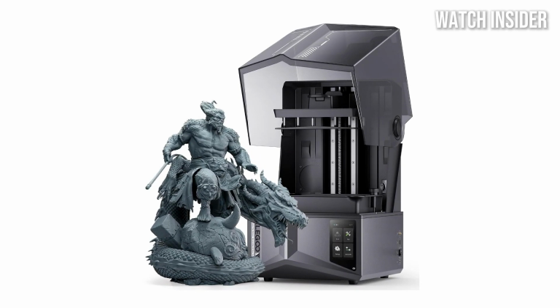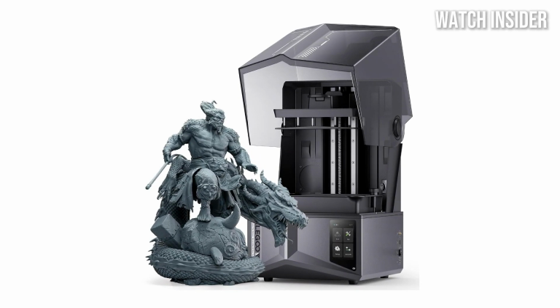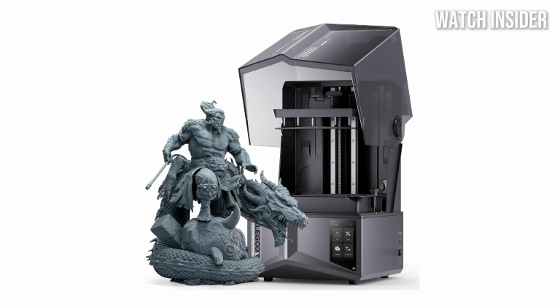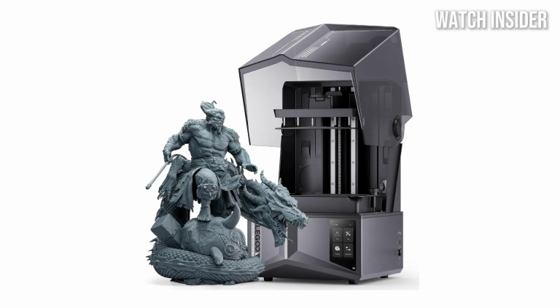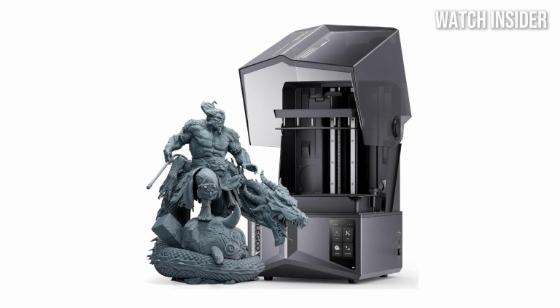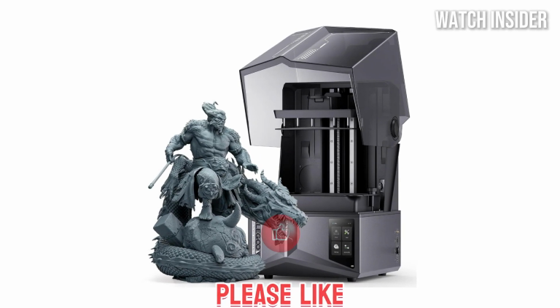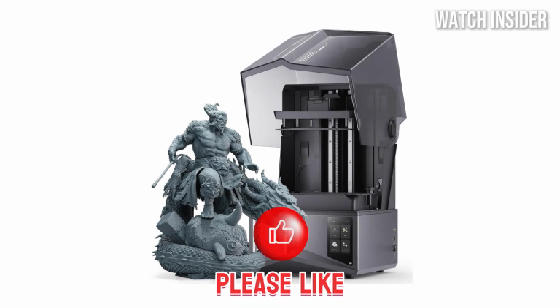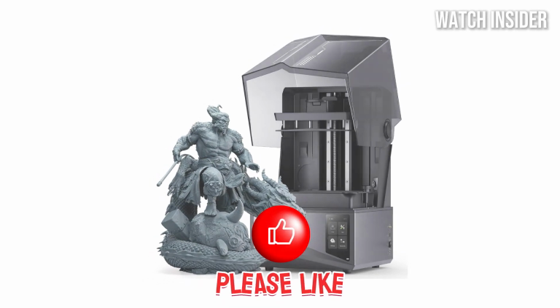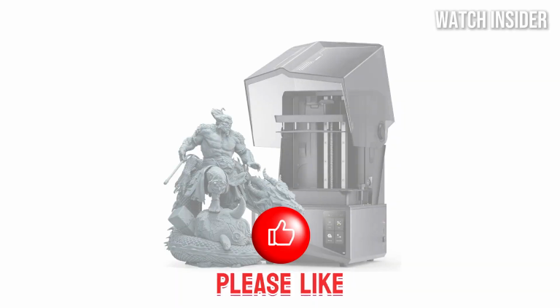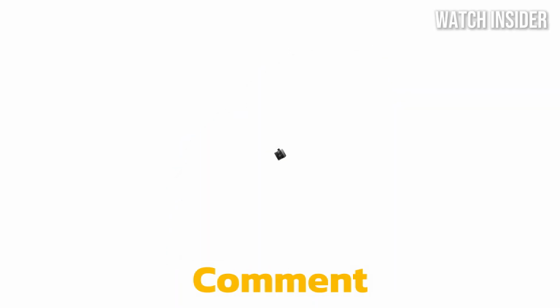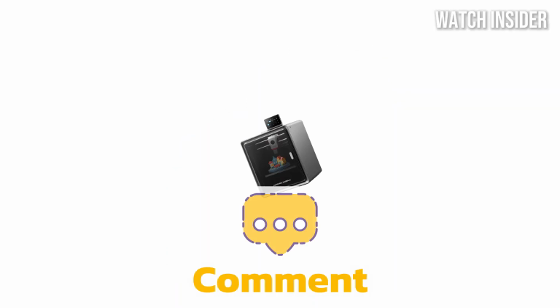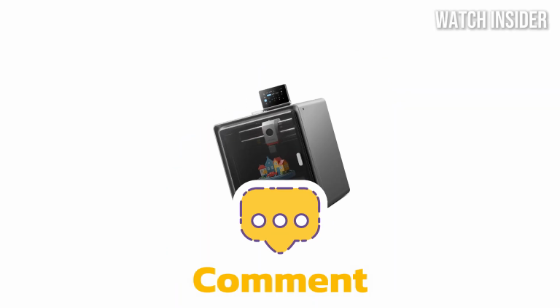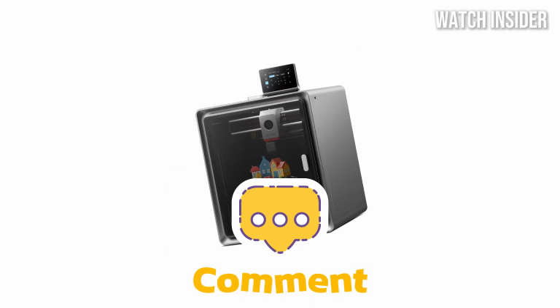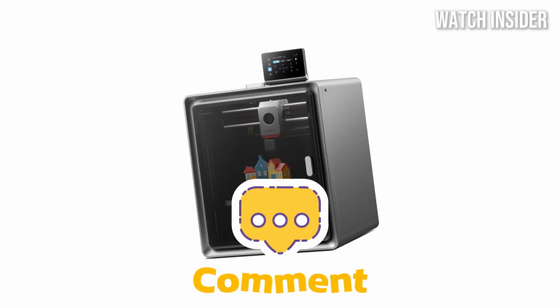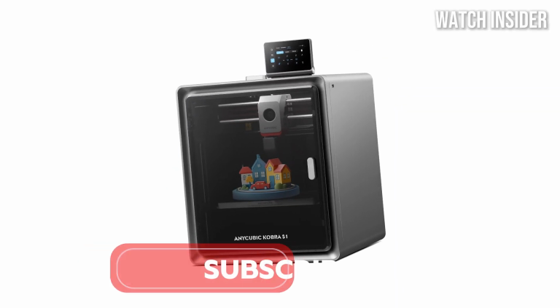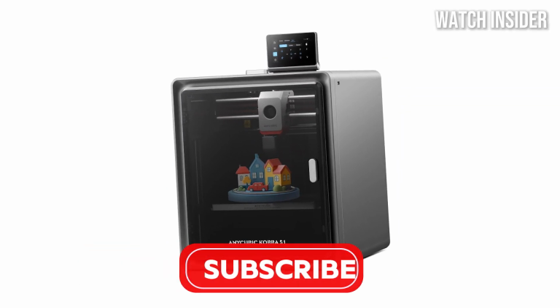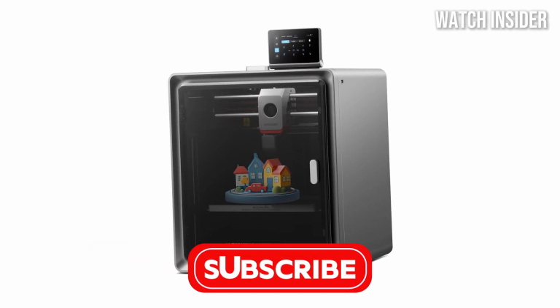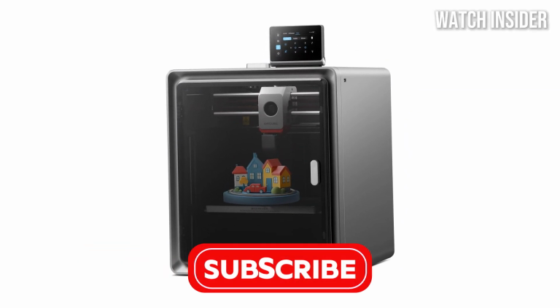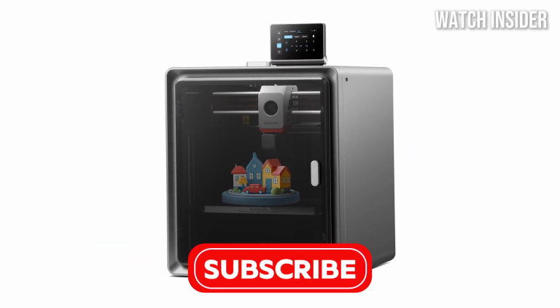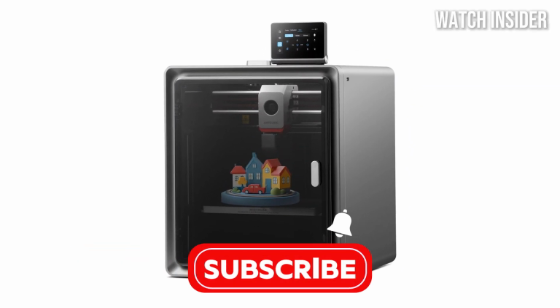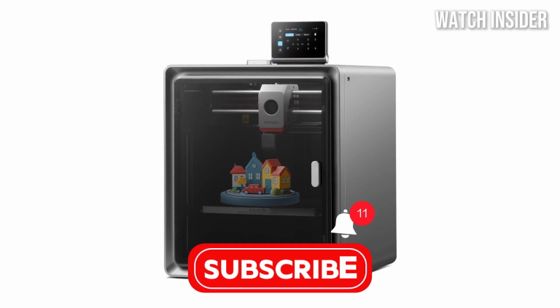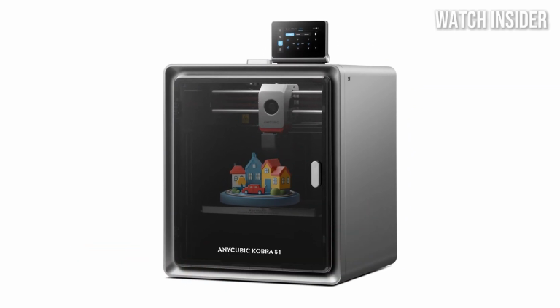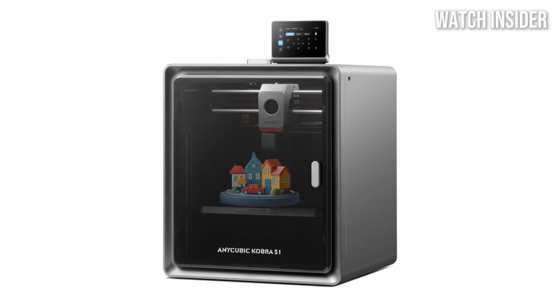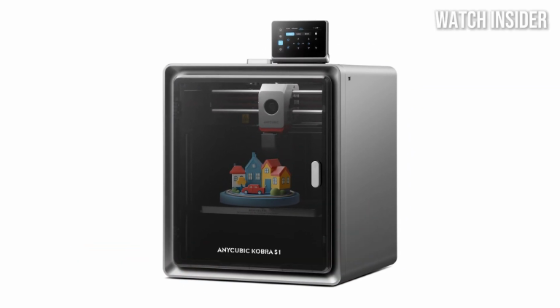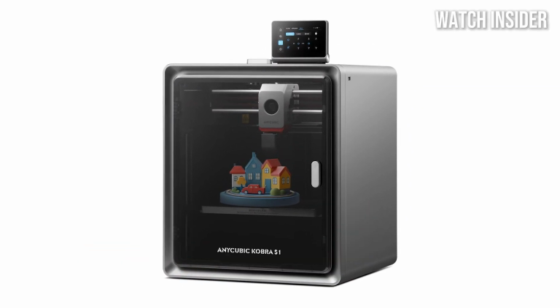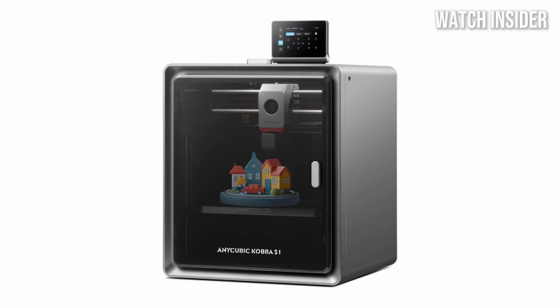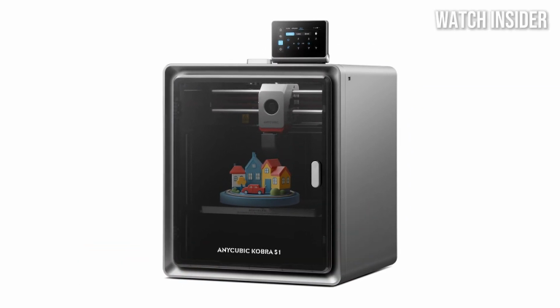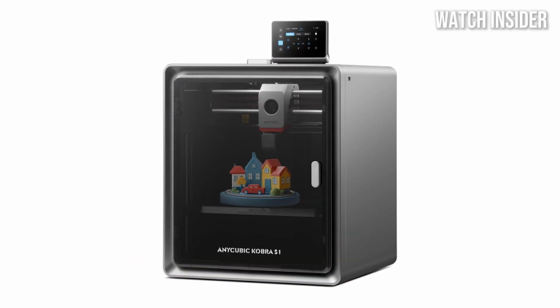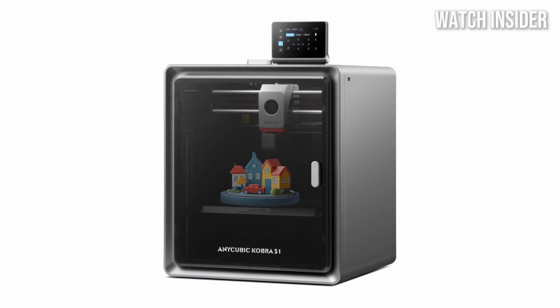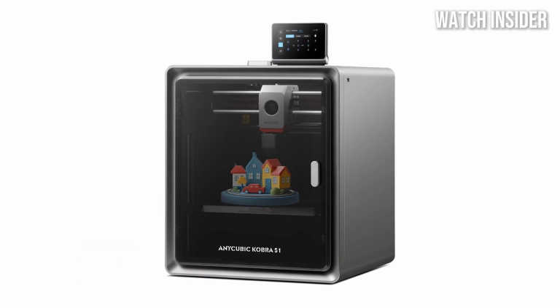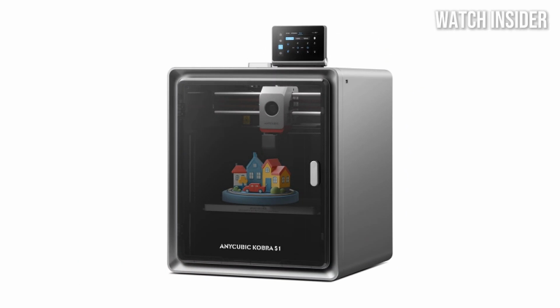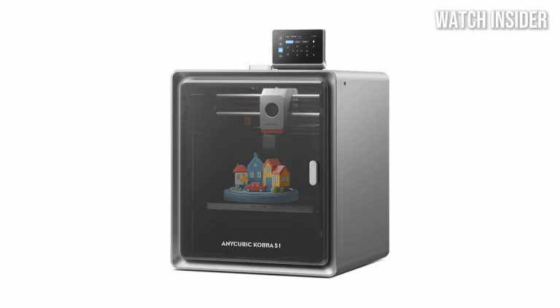Before we jump in, don't forget to like, comment, and subscribe for more awesome tech content. Now let's get started!